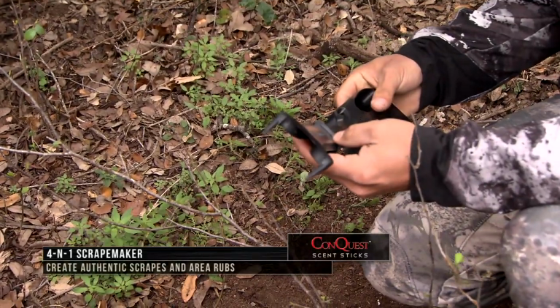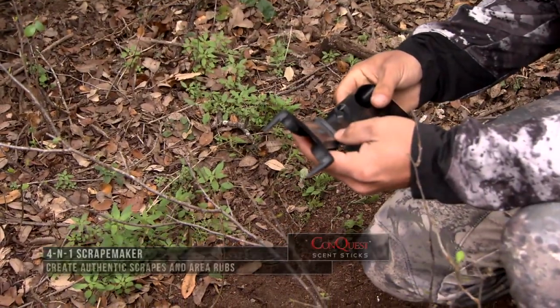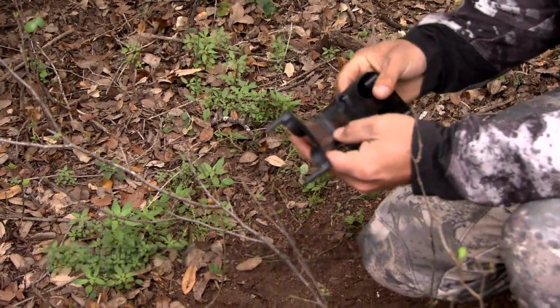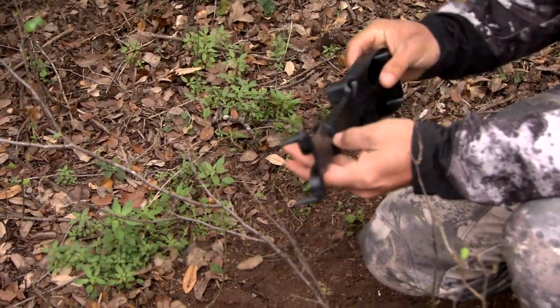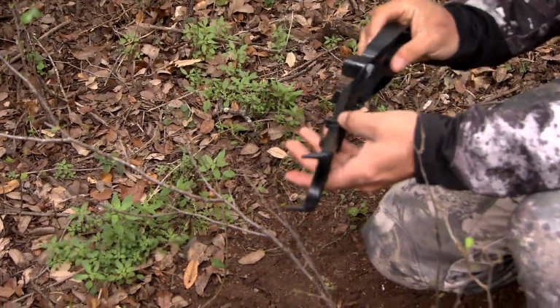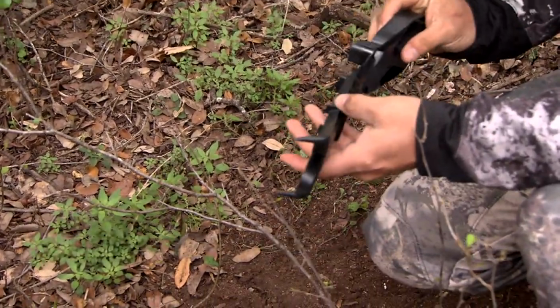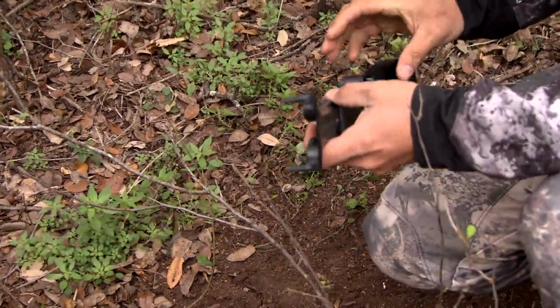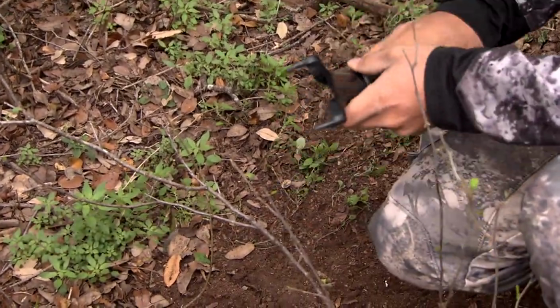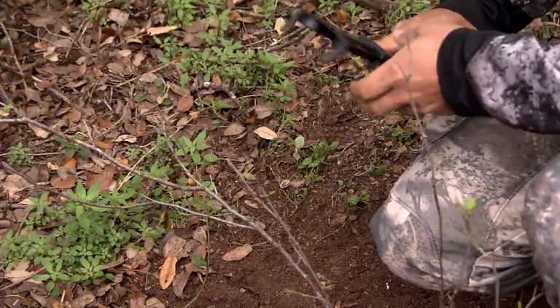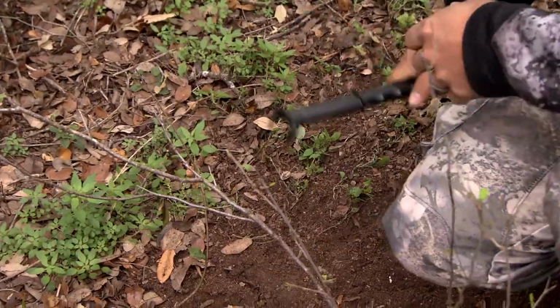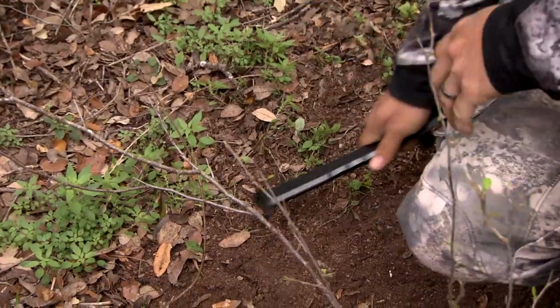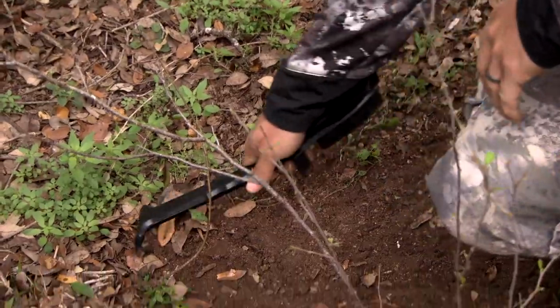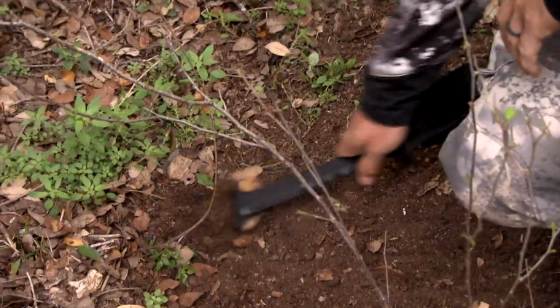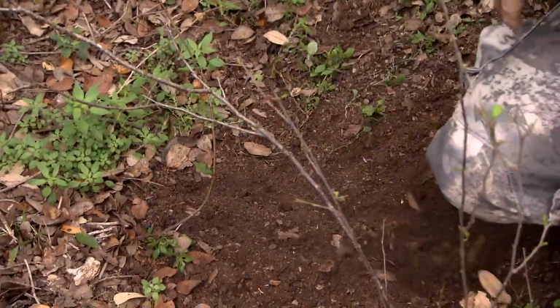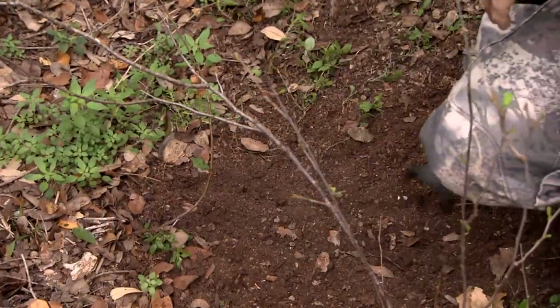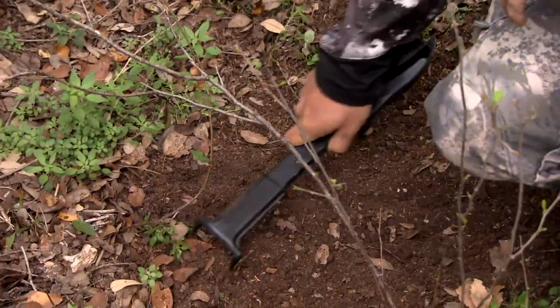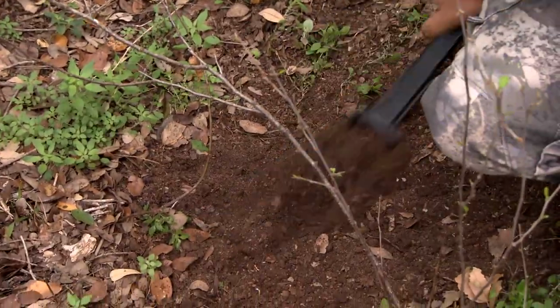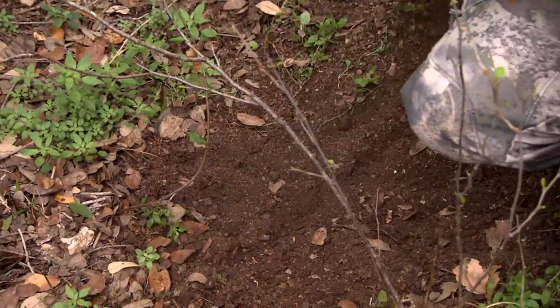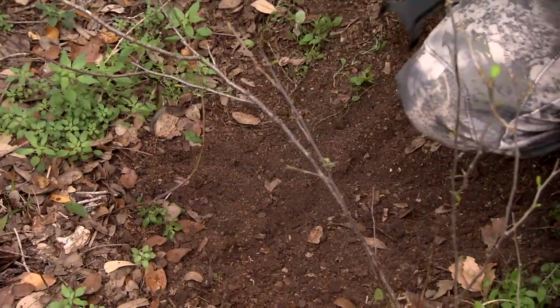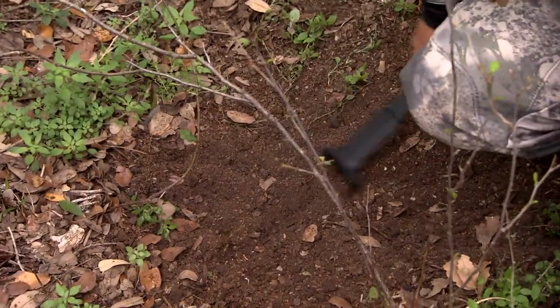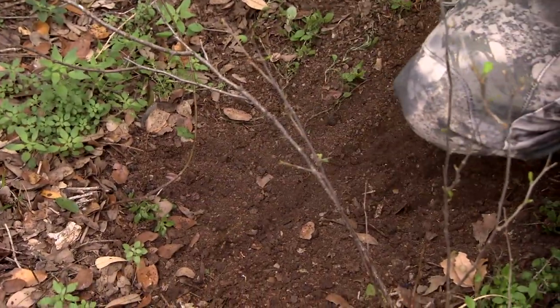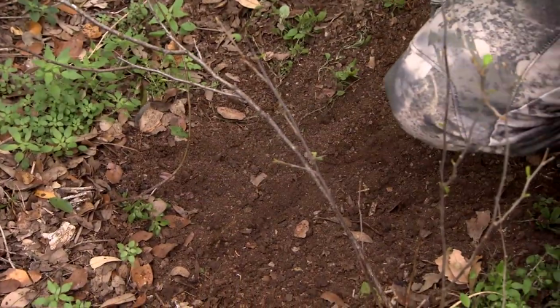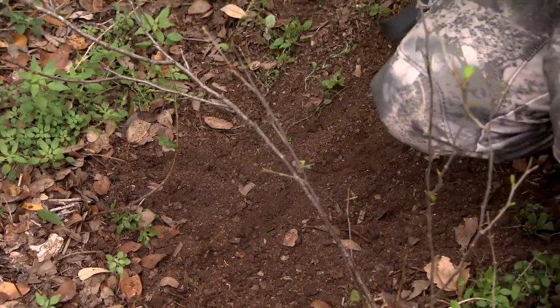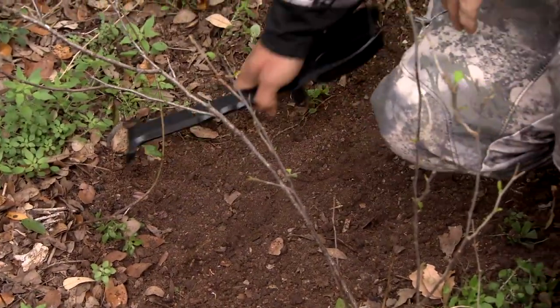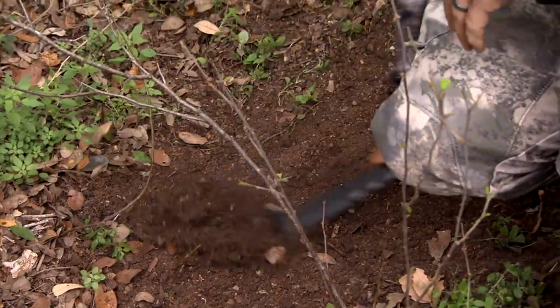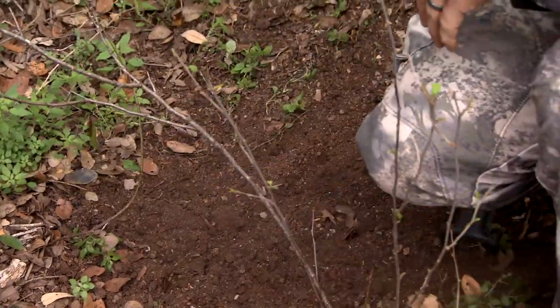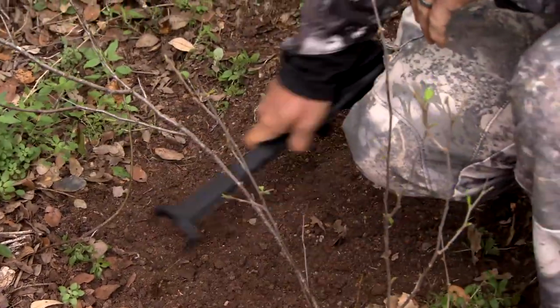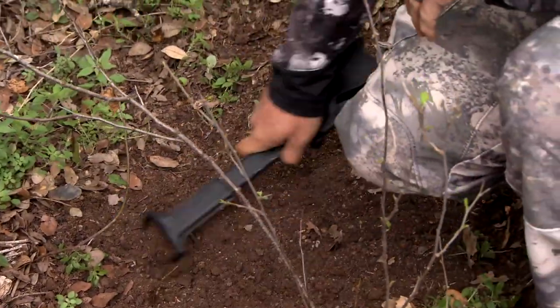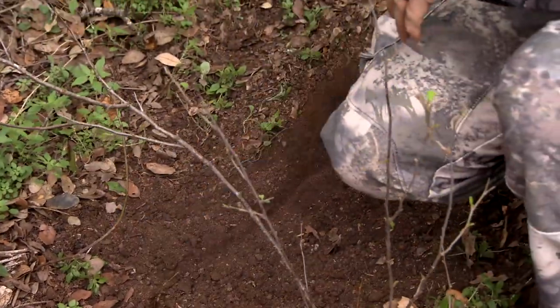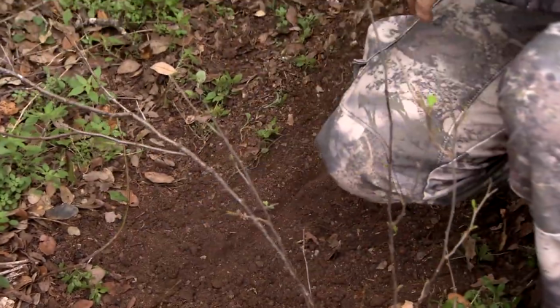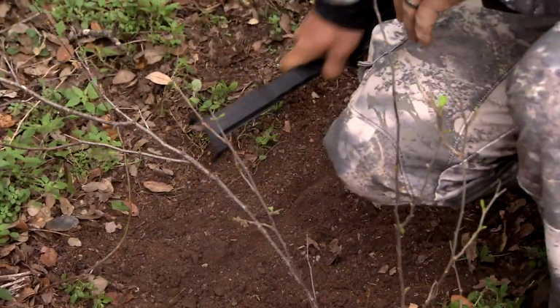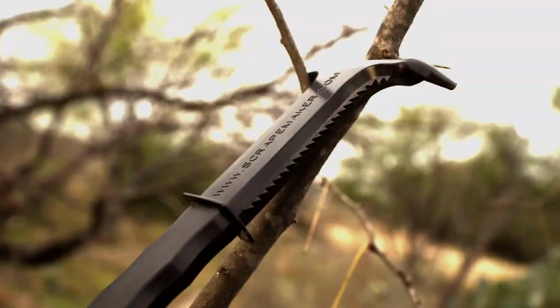We have the two prongs that are just like hooves — they can dig the dirt and clear it away, just like a buck's hoof would.